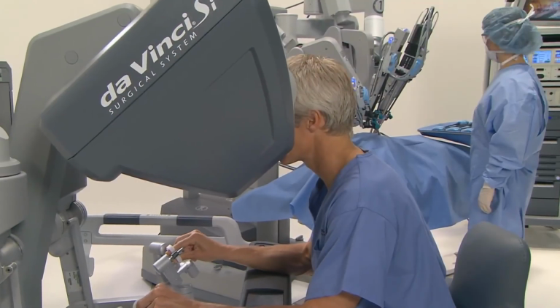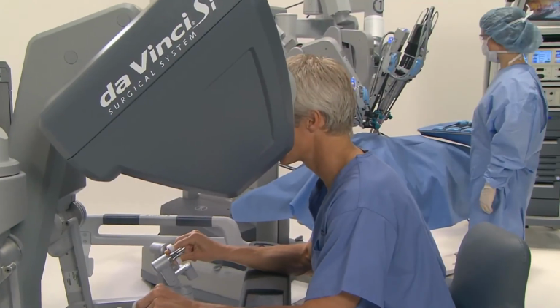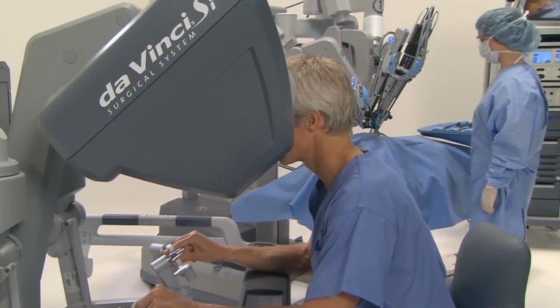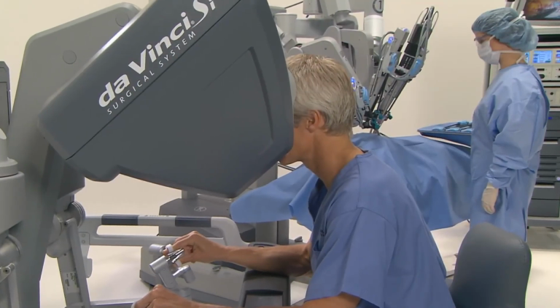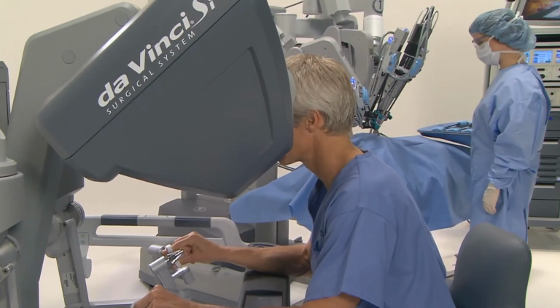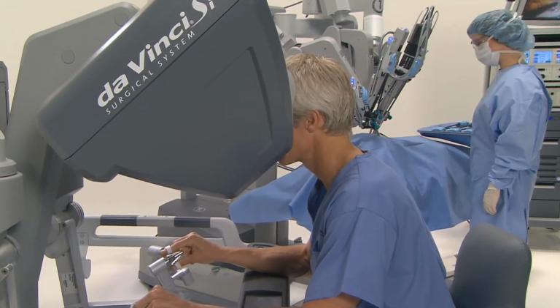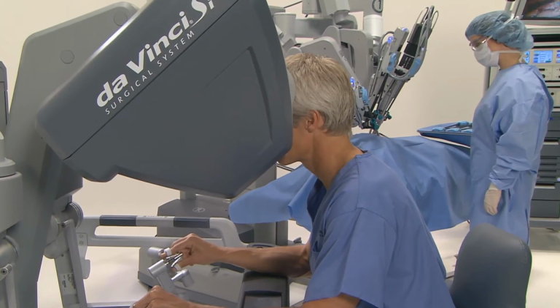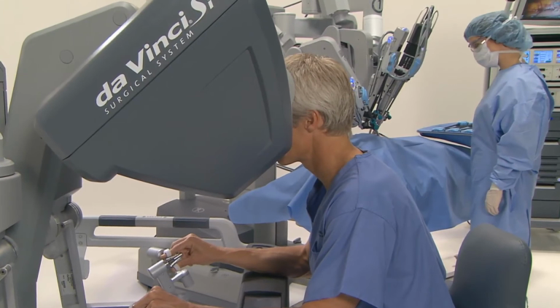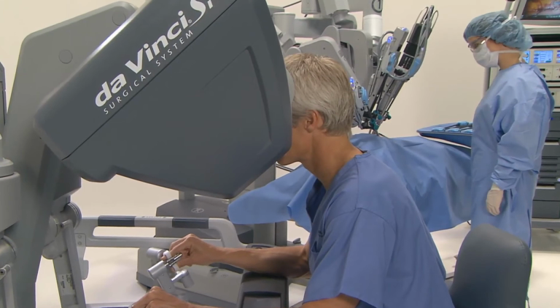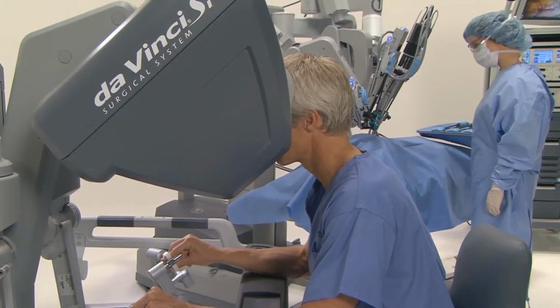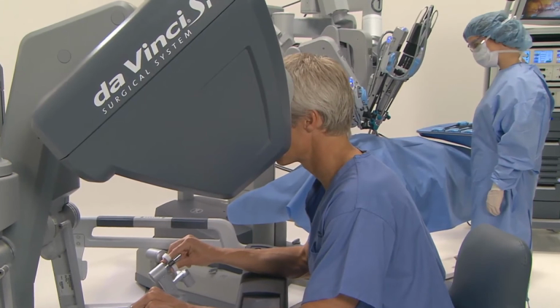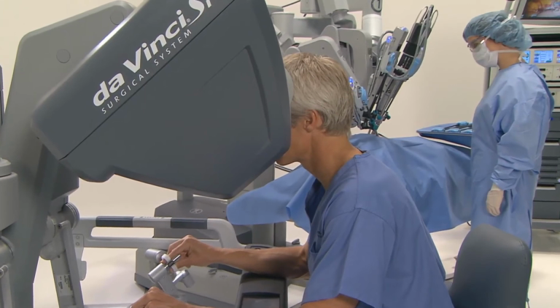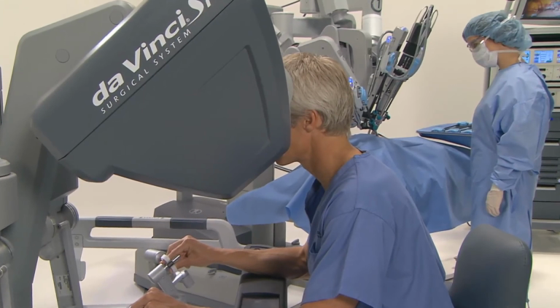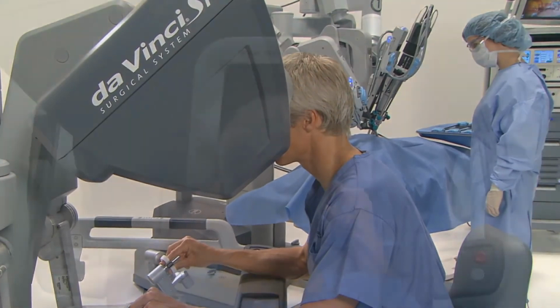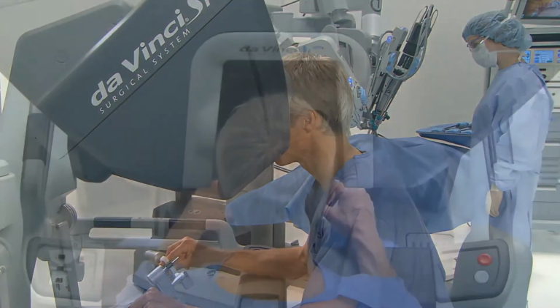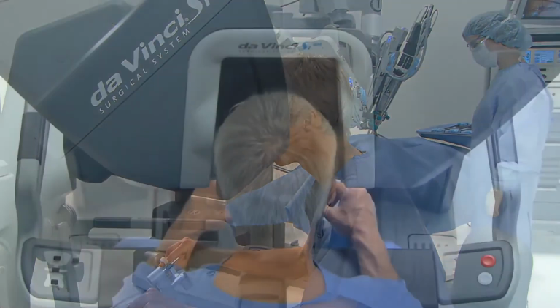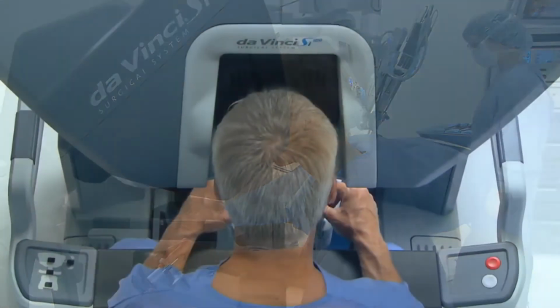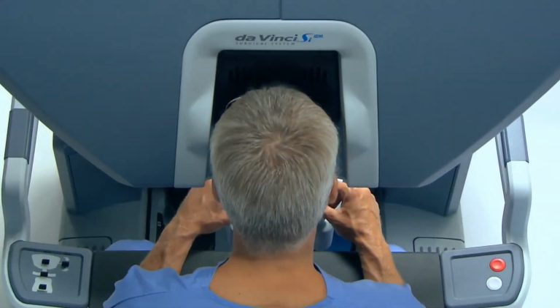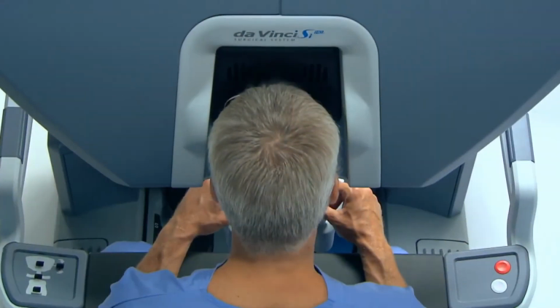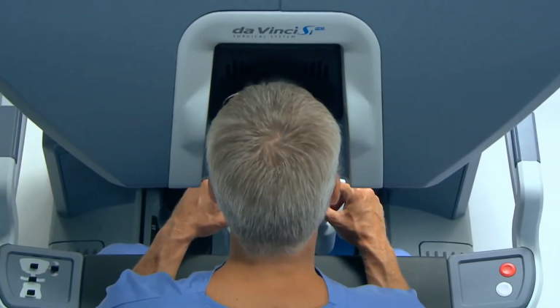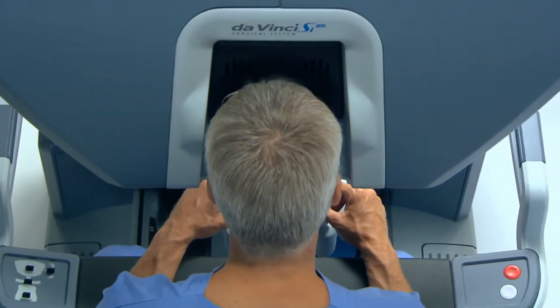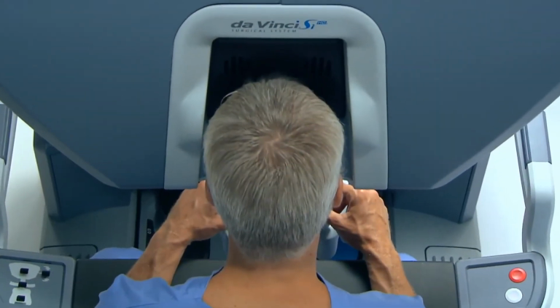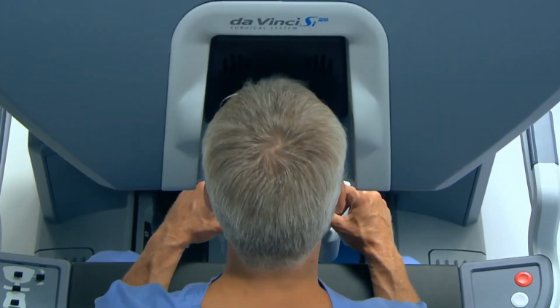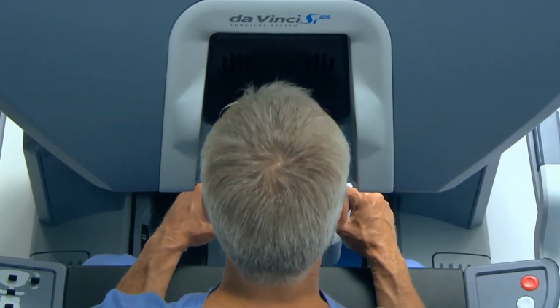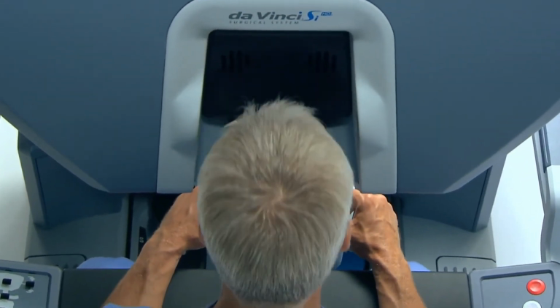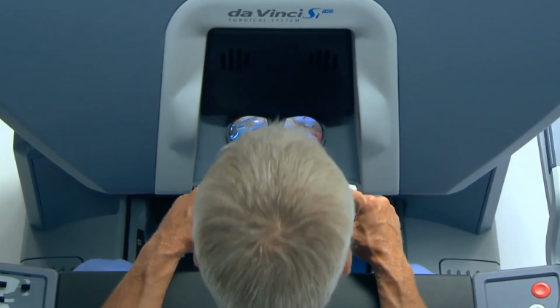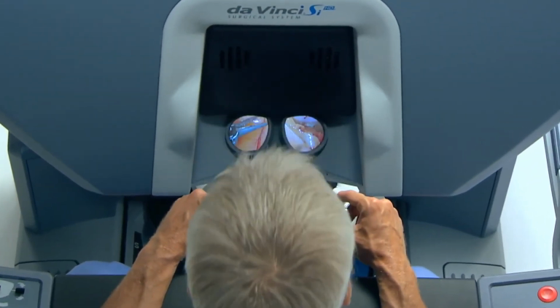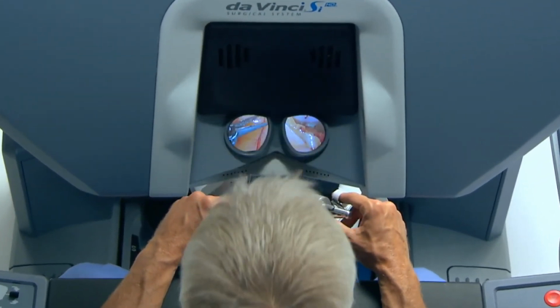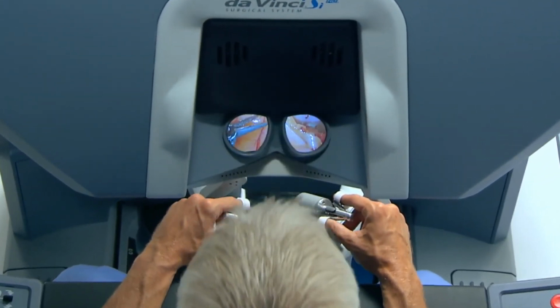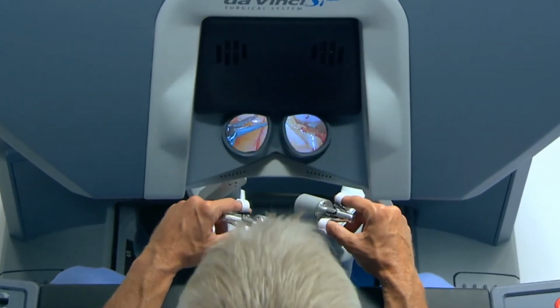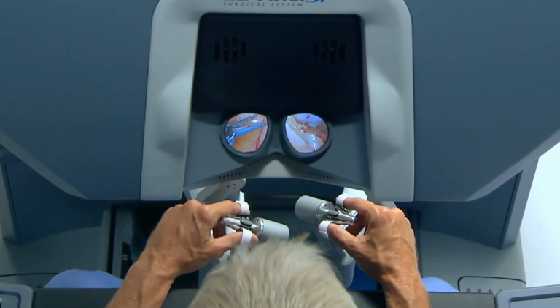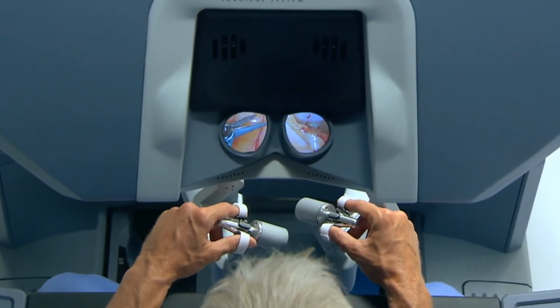It gives us a three-dimensional view. Patients recover quicker, they don't require a lot of narcotics, and there's no rib spreading.